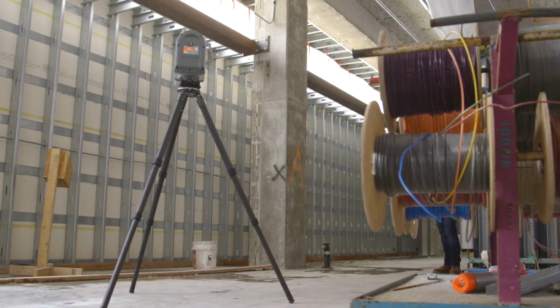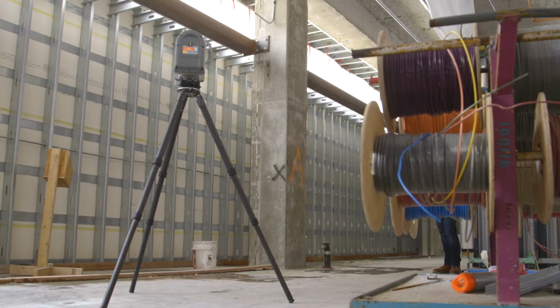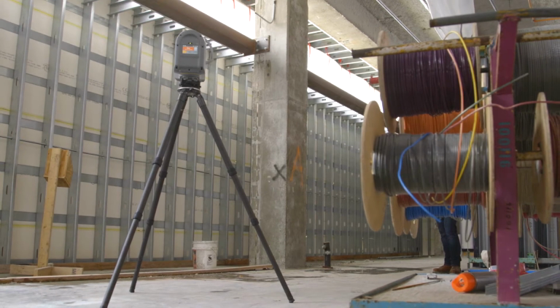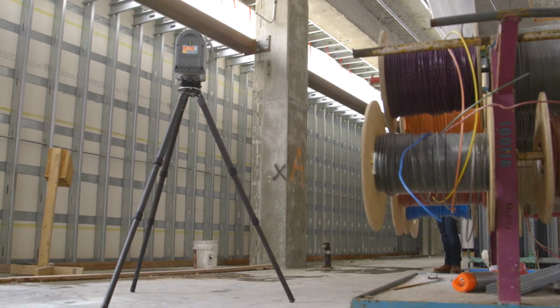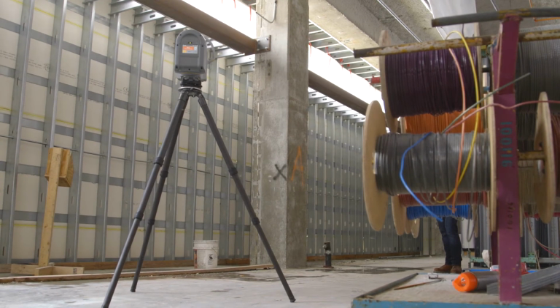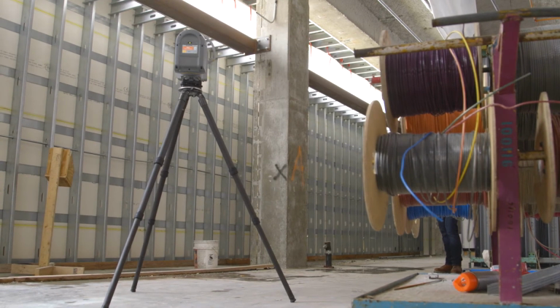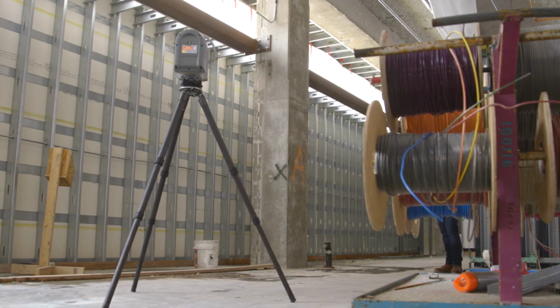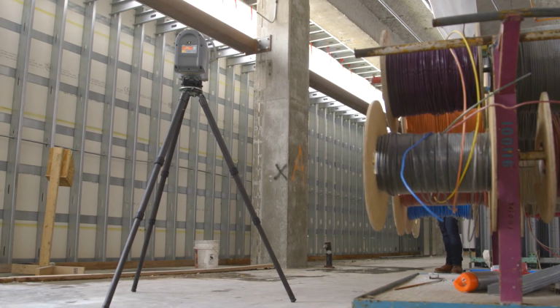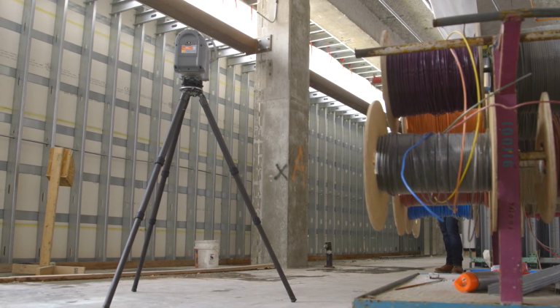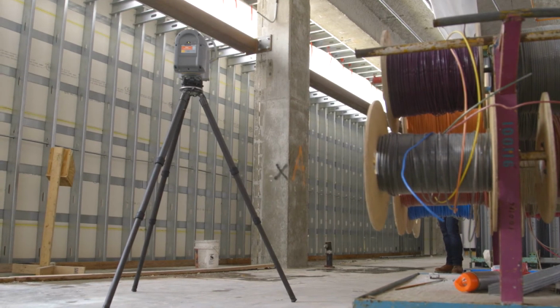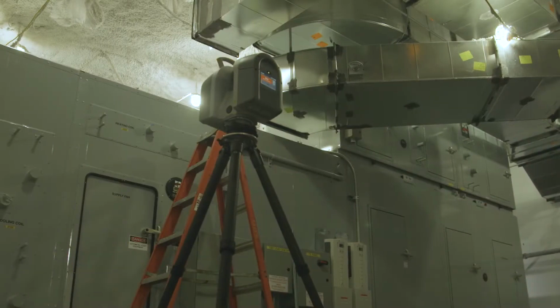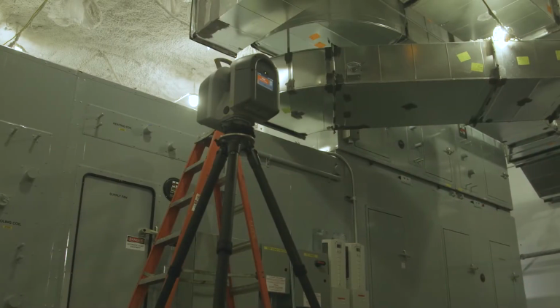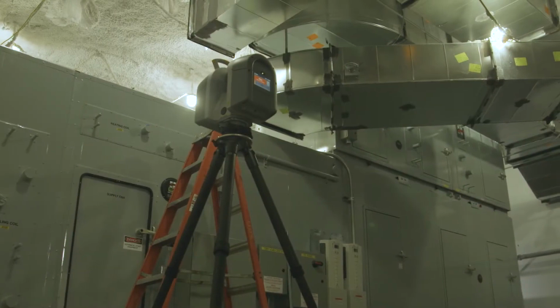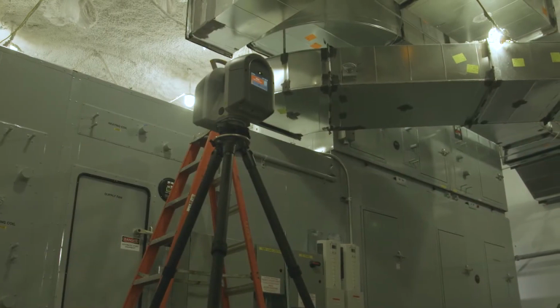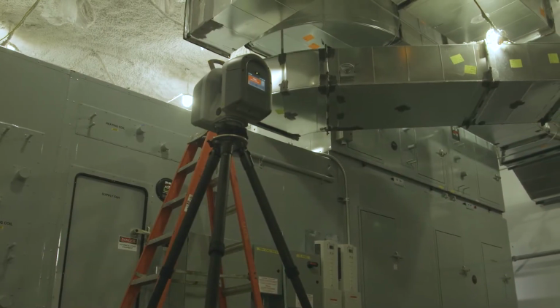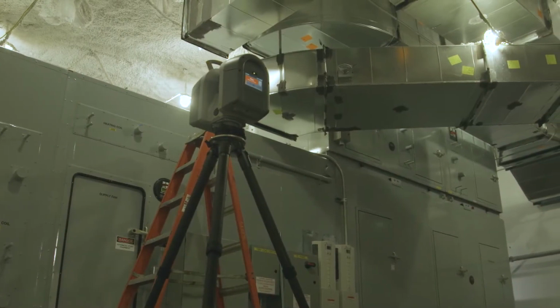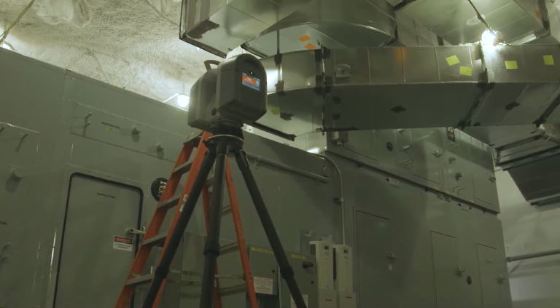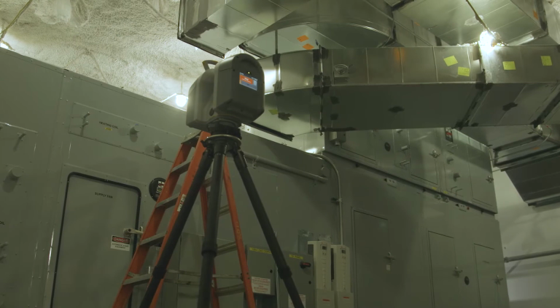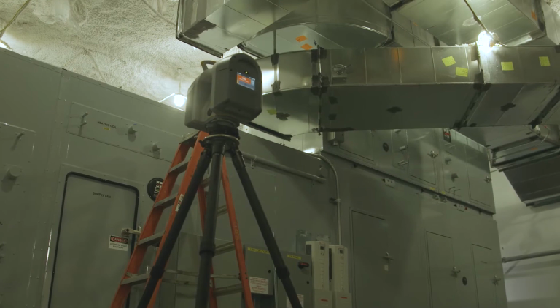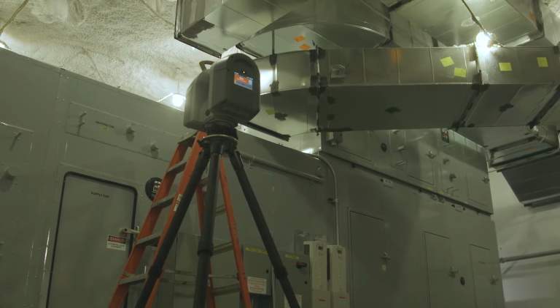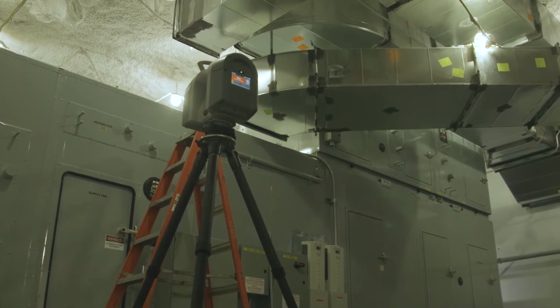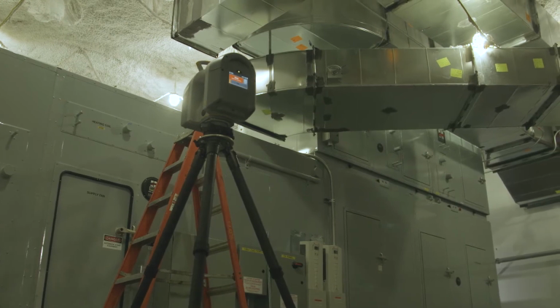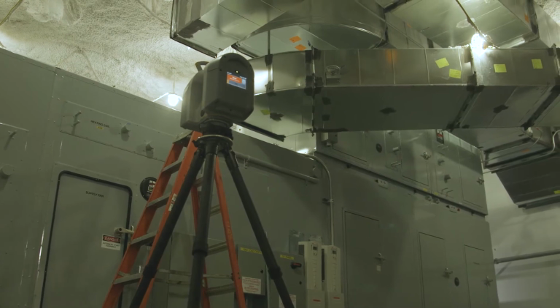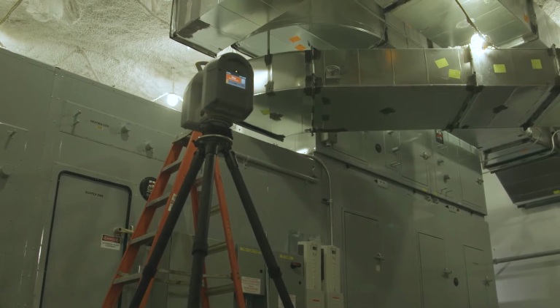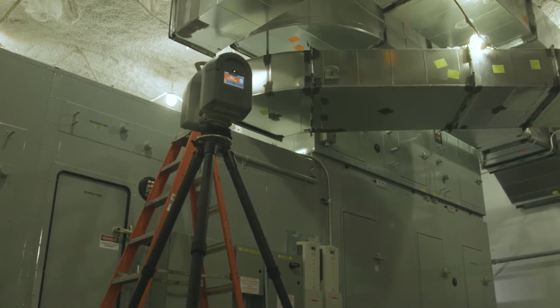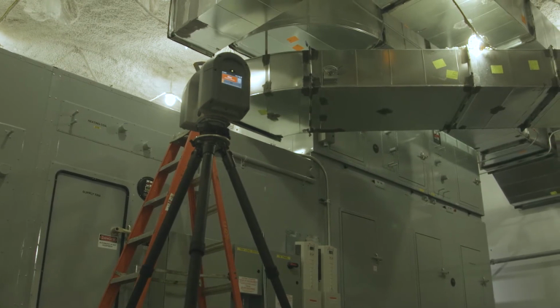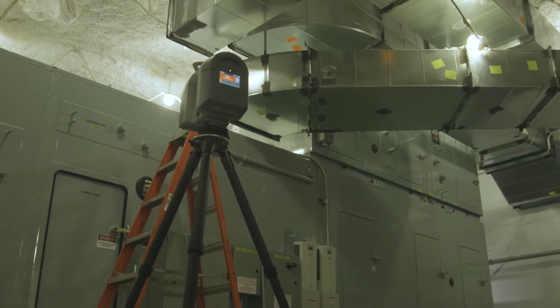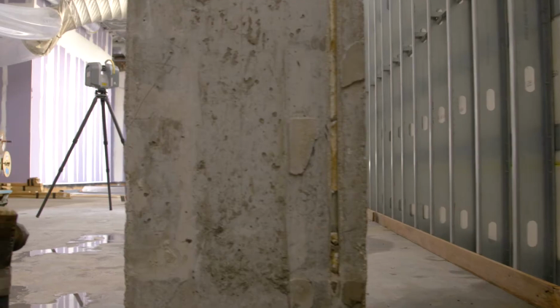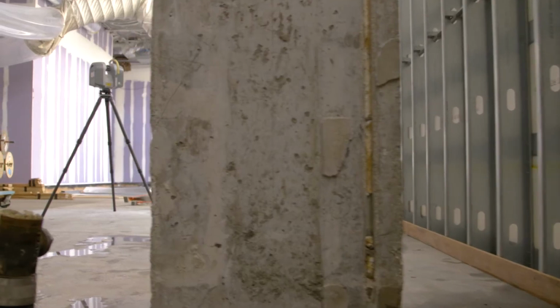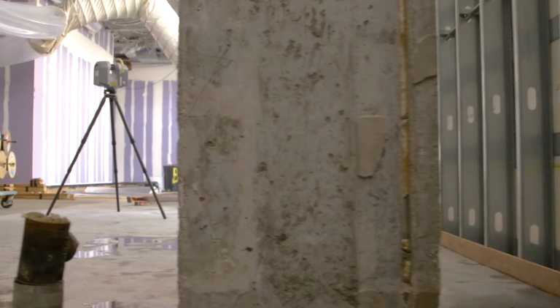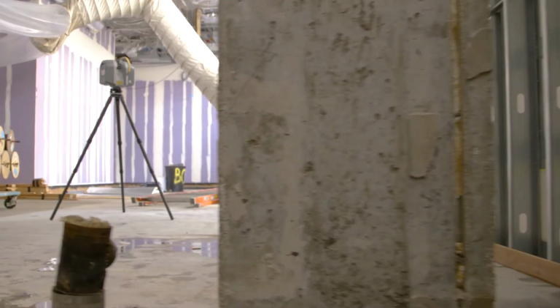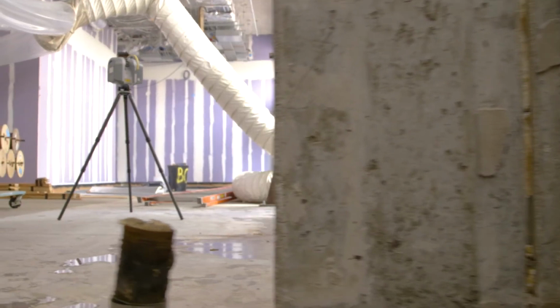With the Trimble TX6, your construction-ready scanner has finally arrived.